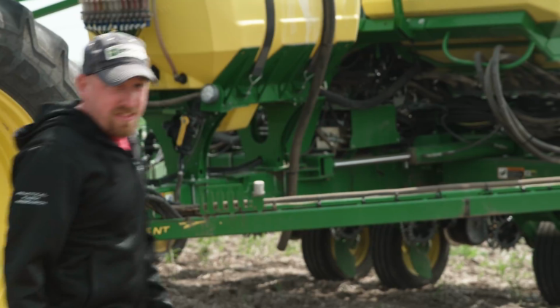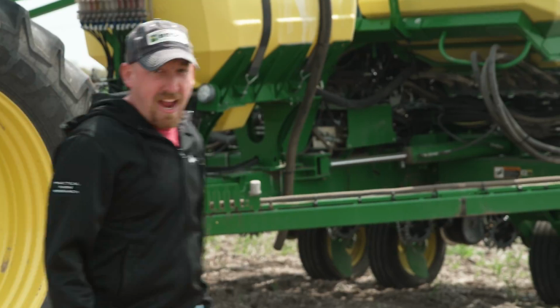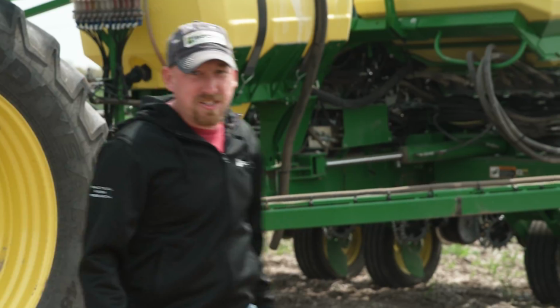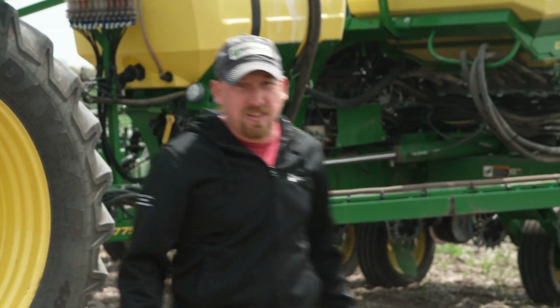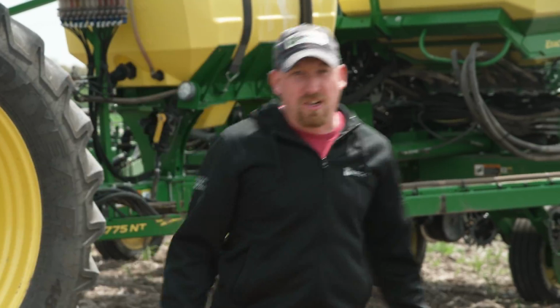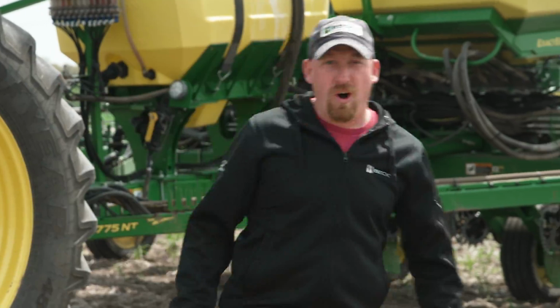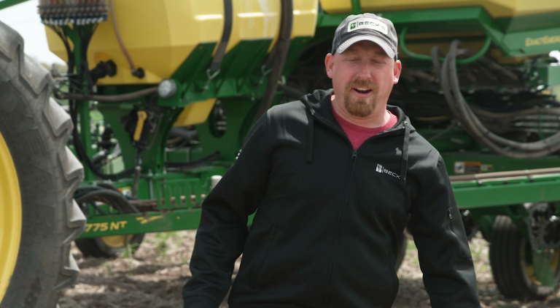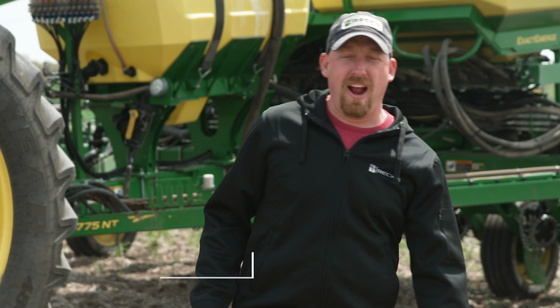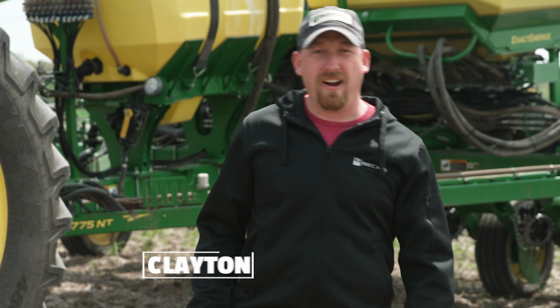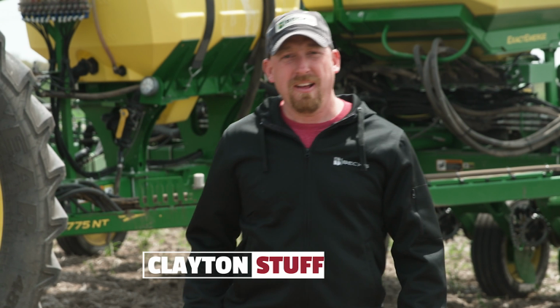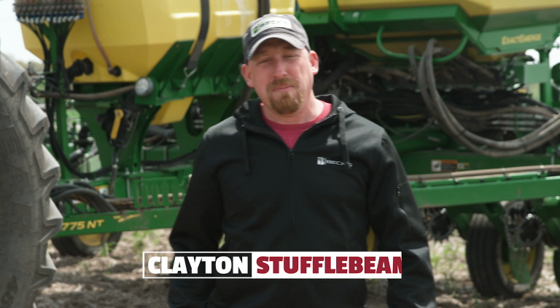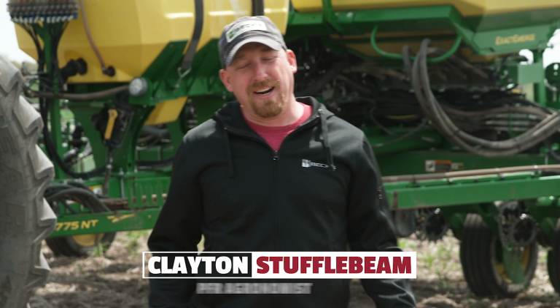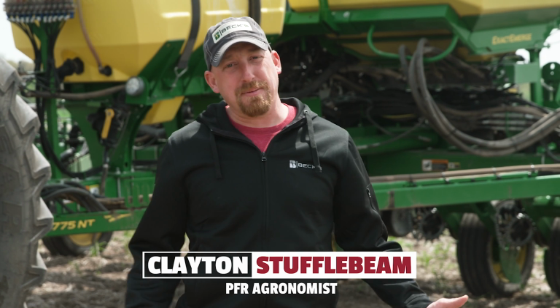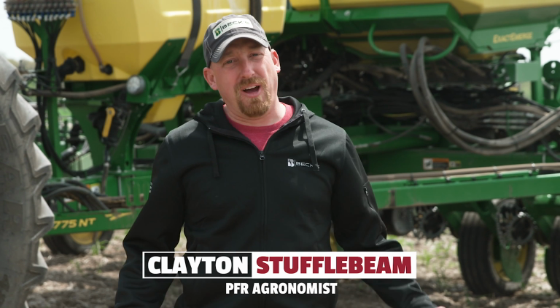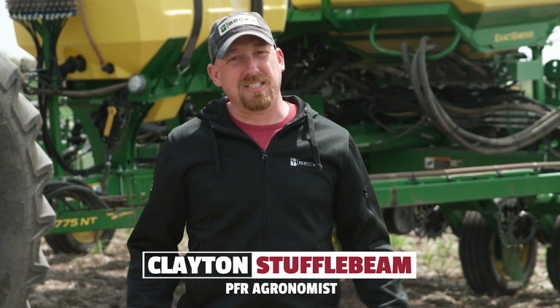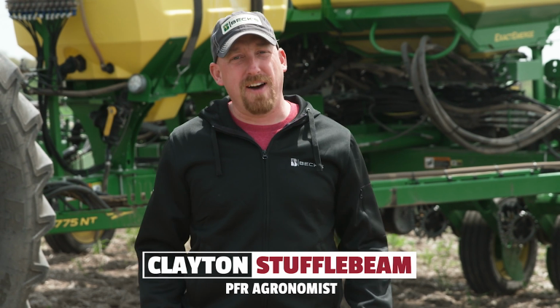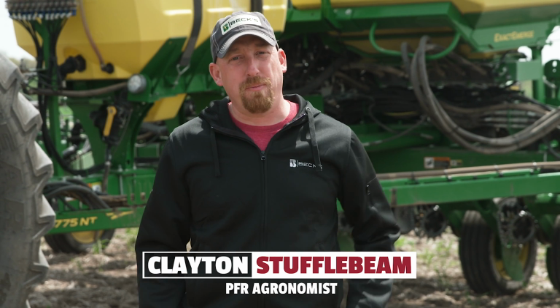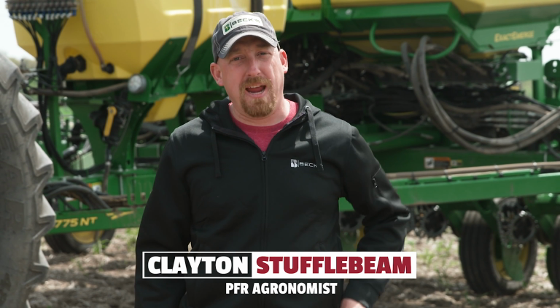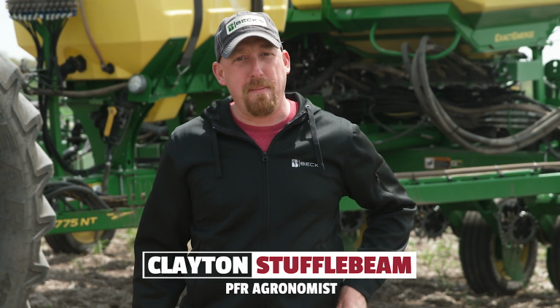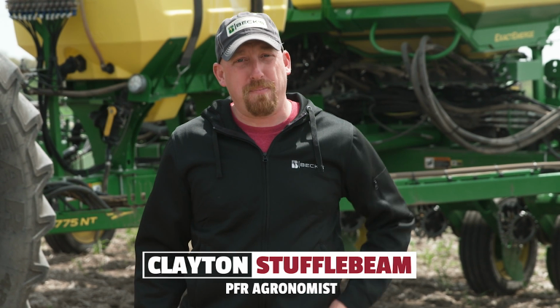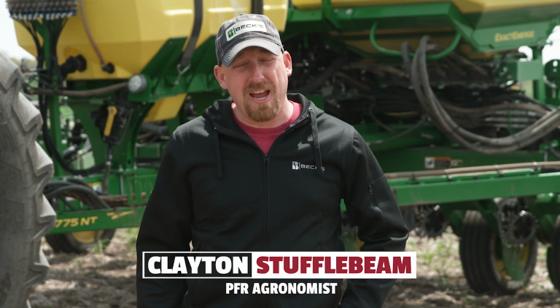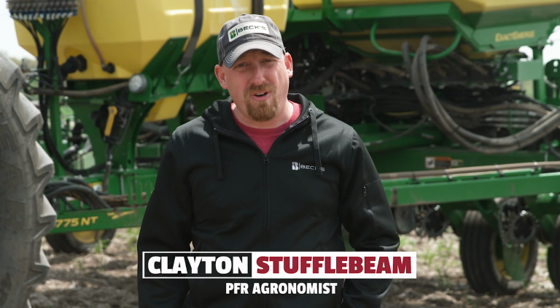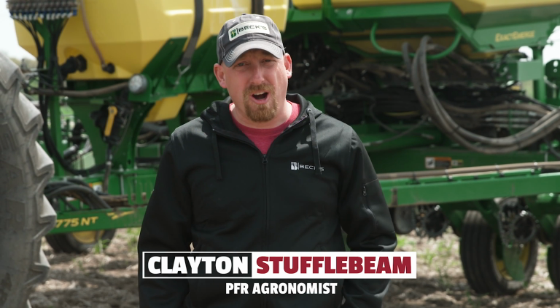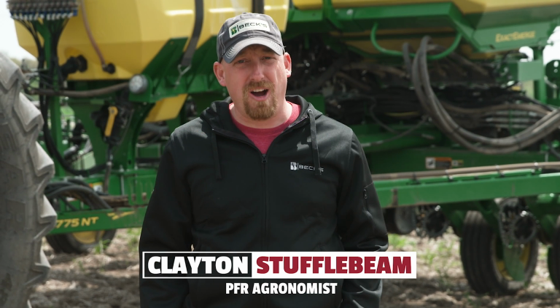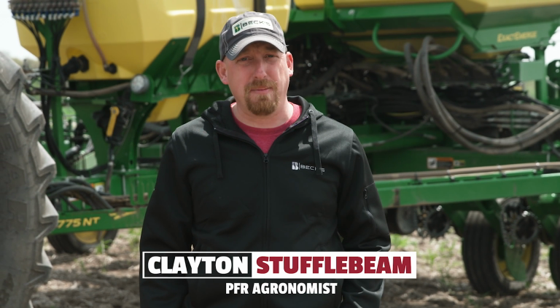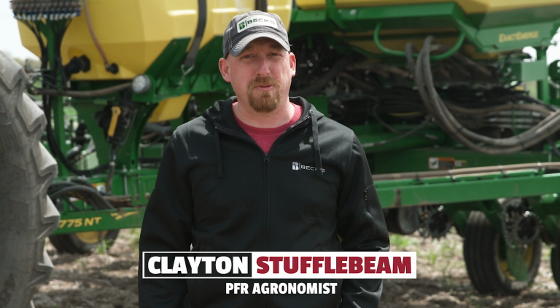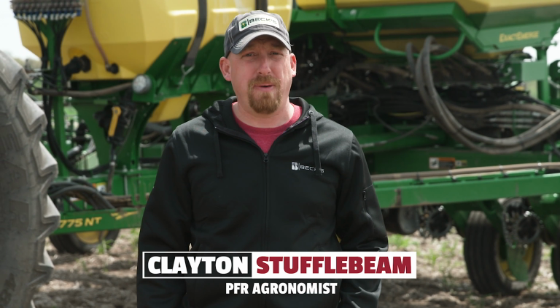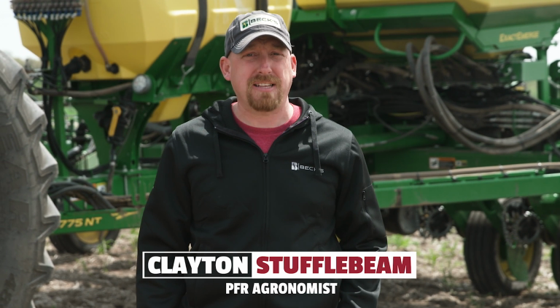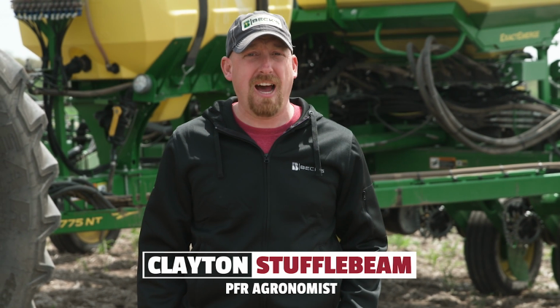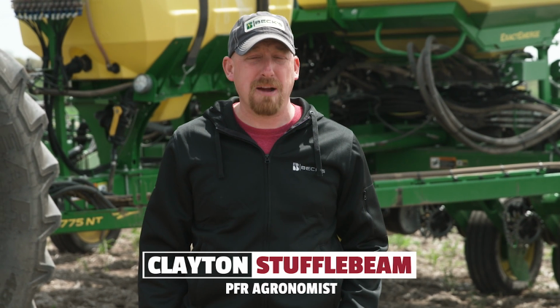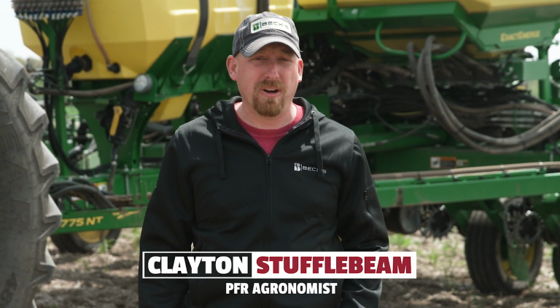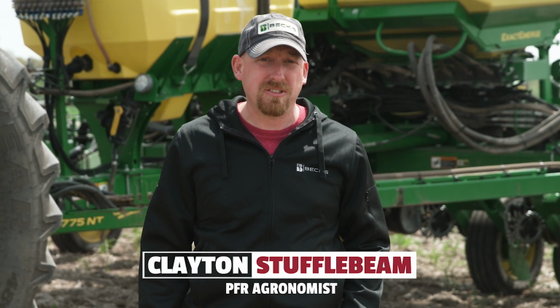Thanks, Colin and Aaron. My name is Clayton Stuffelbeam. I'm a PFR agronomist with Beck's Hybrids.